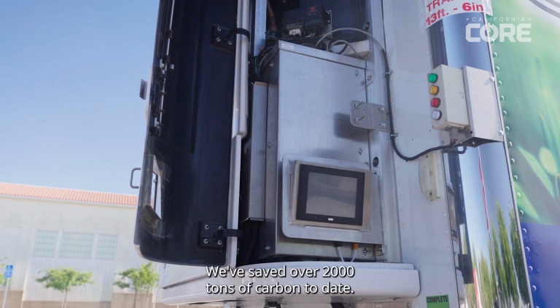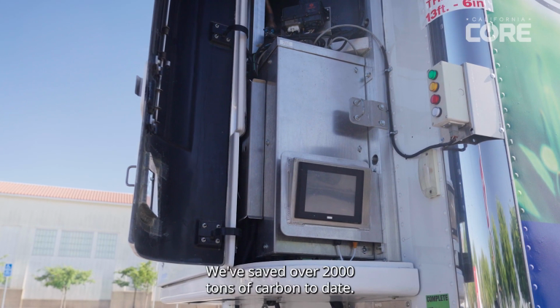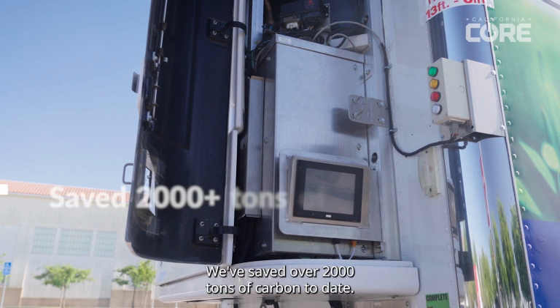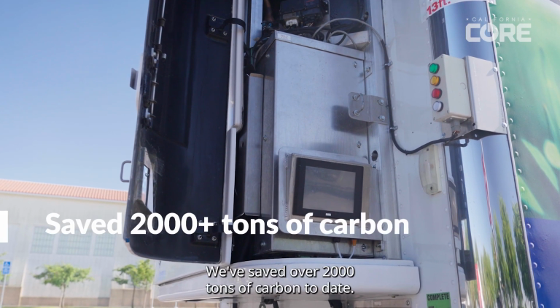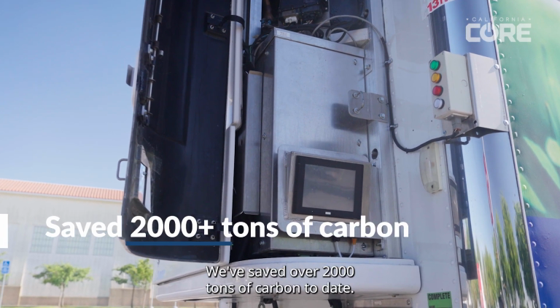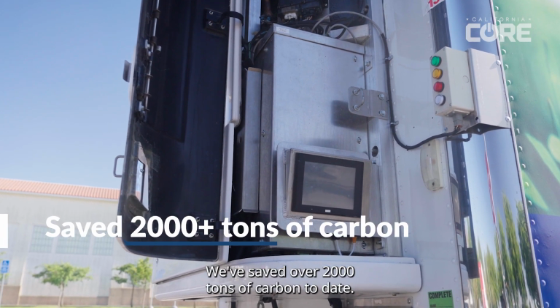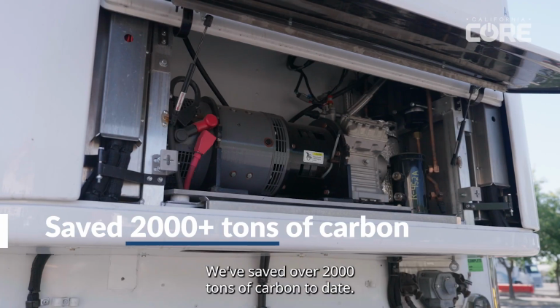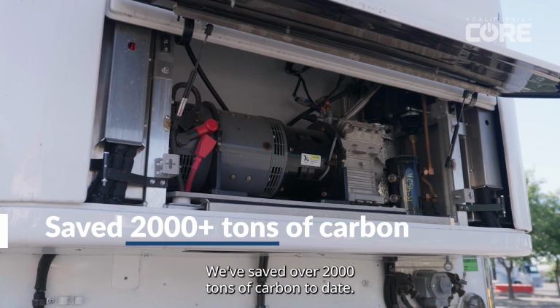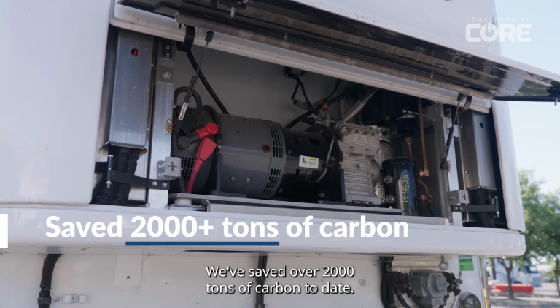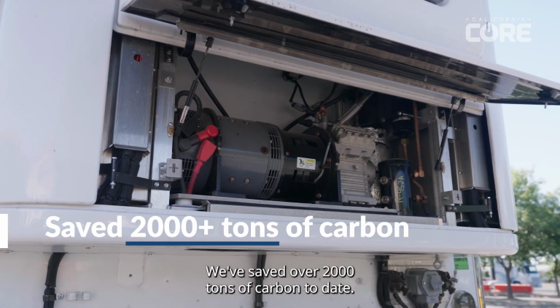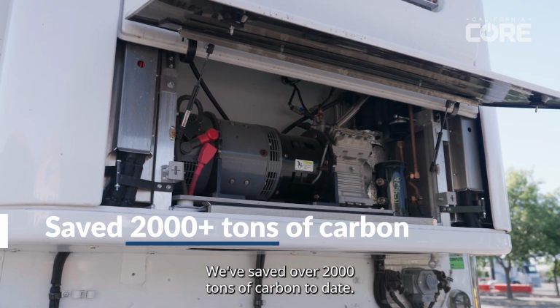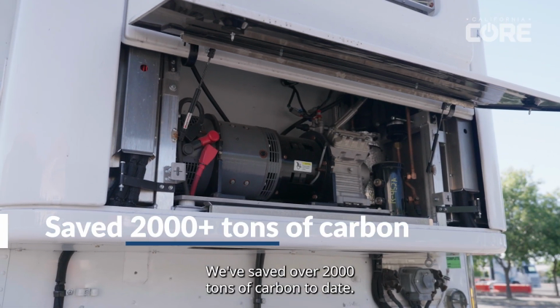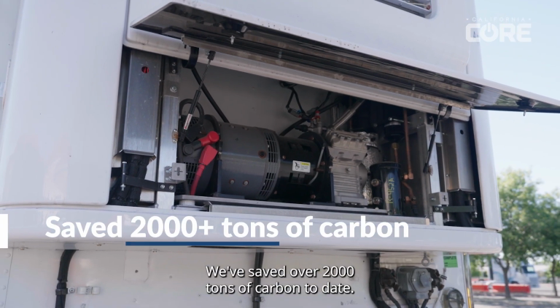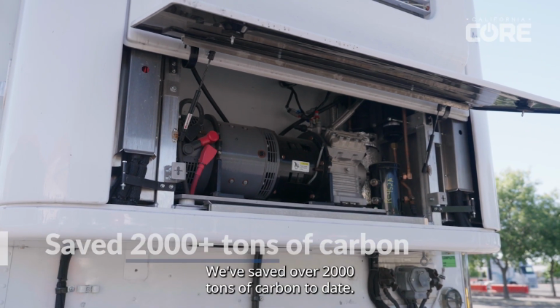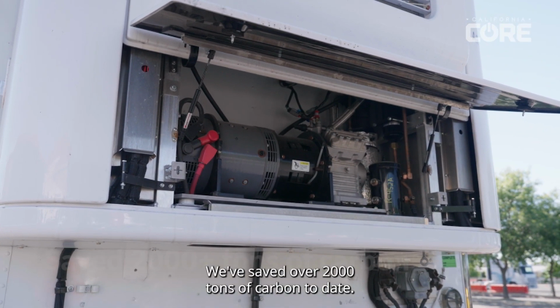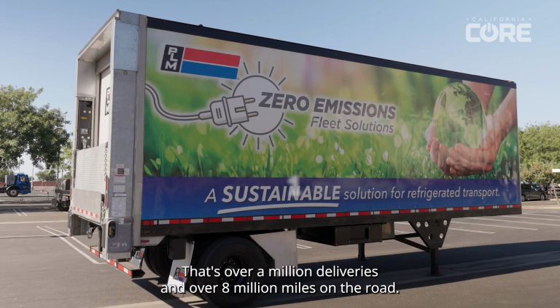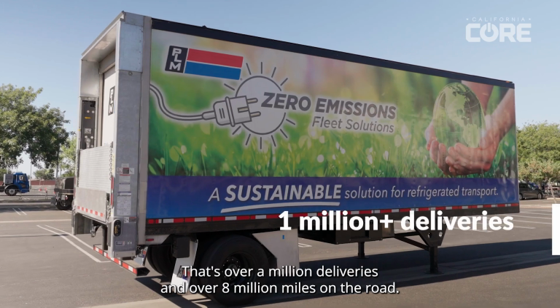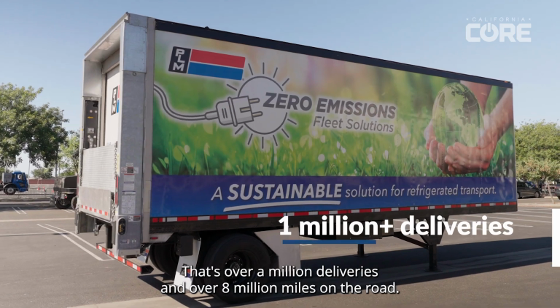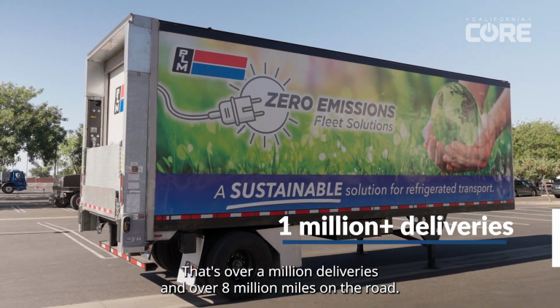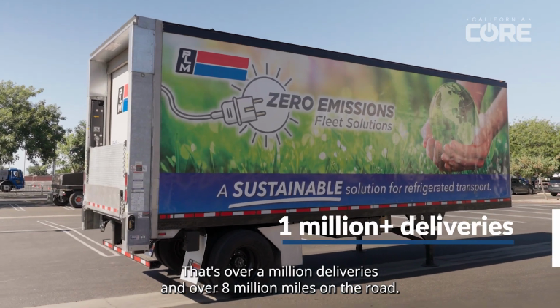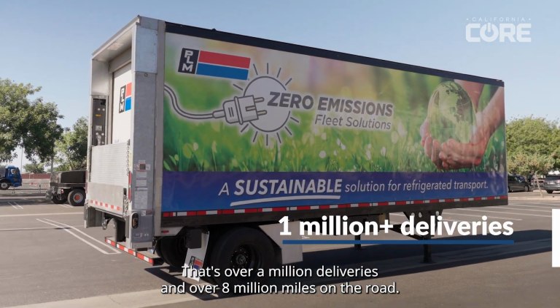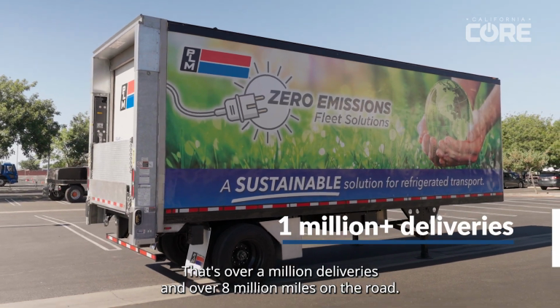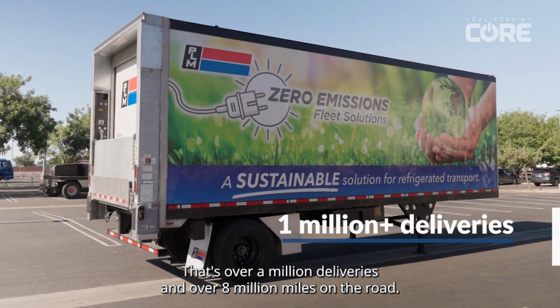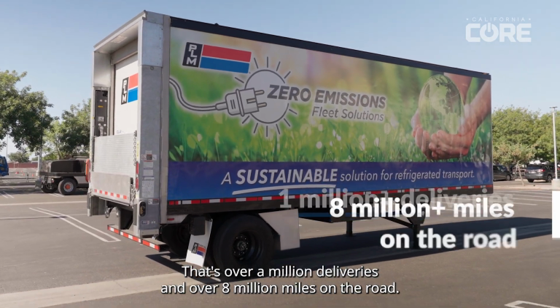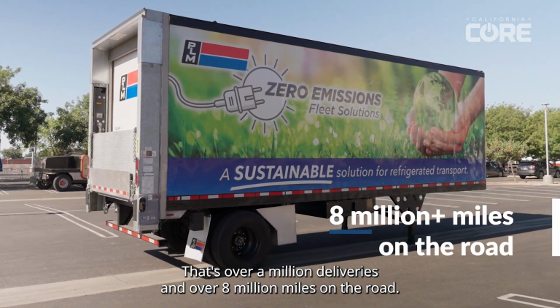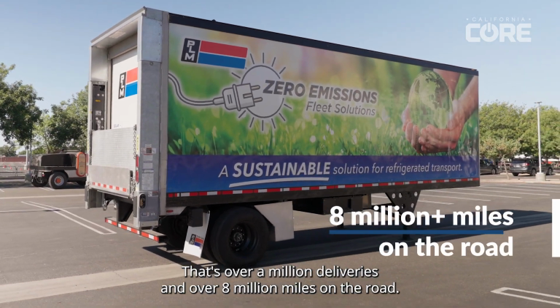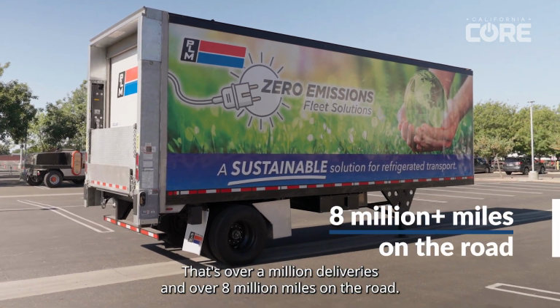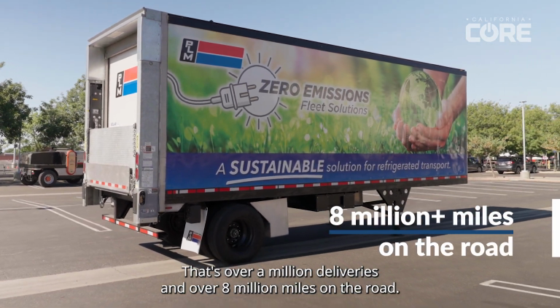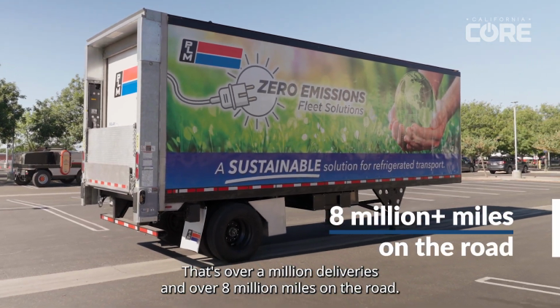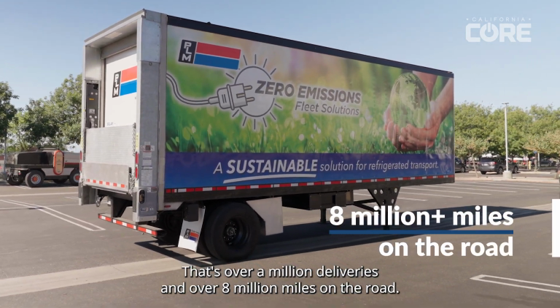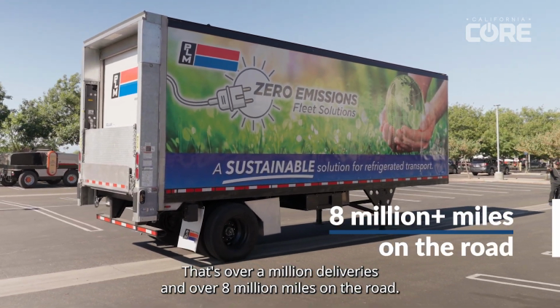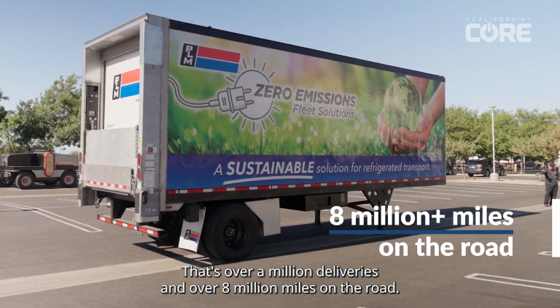We've saved over 2,000 tons of carbon to date. That's over a million deliveries and over 8 million miles on the road.